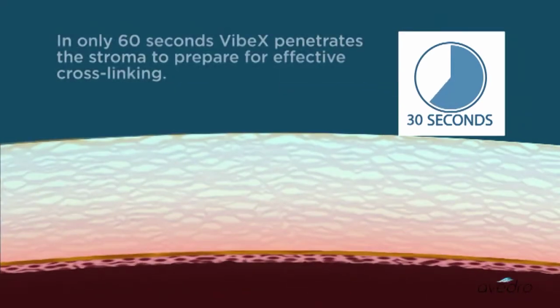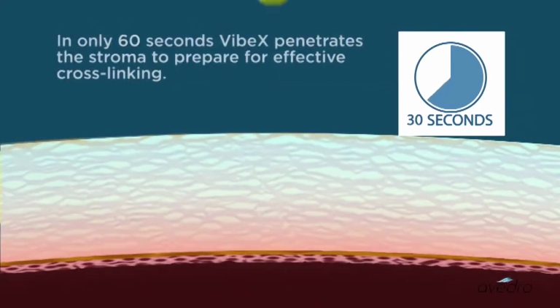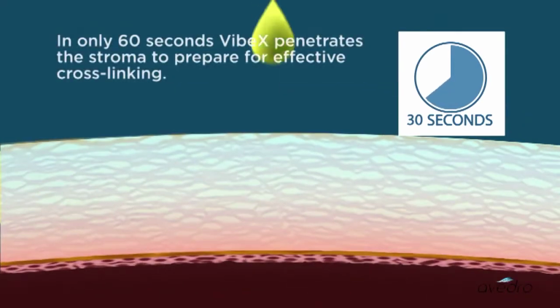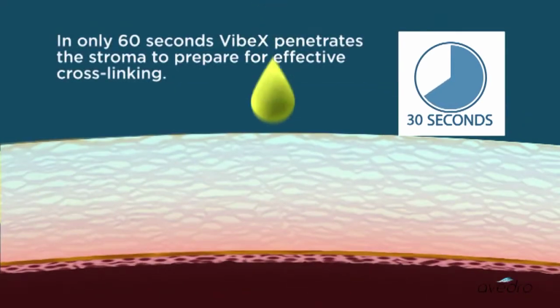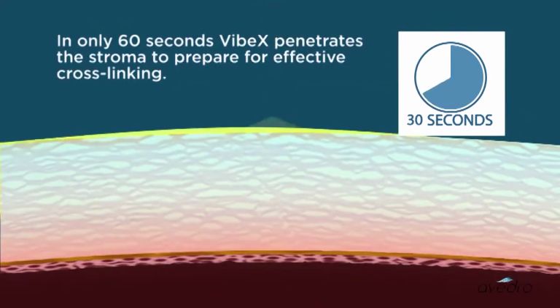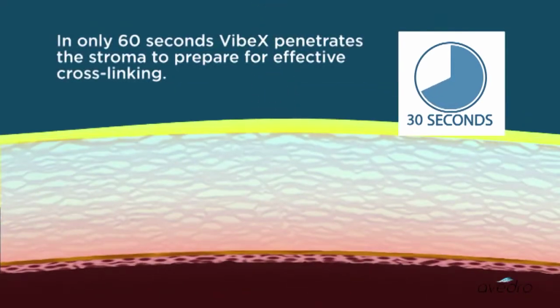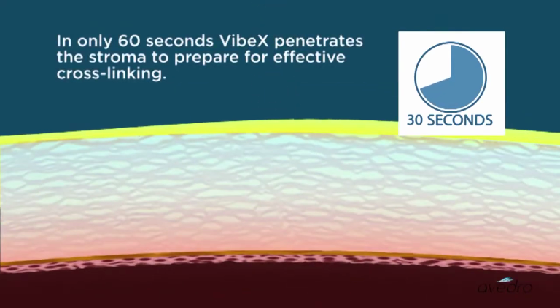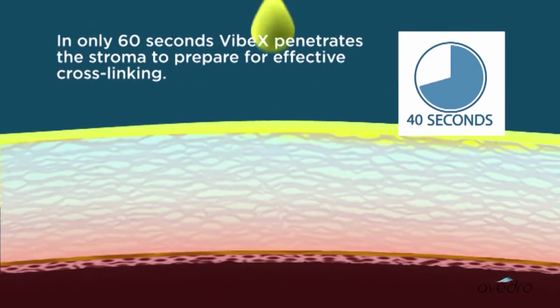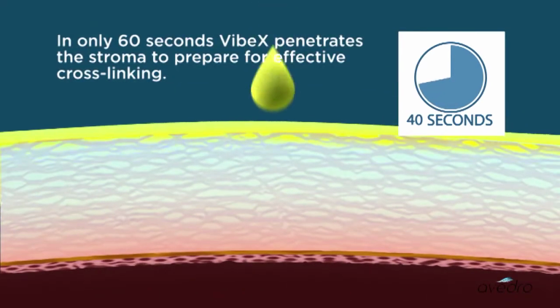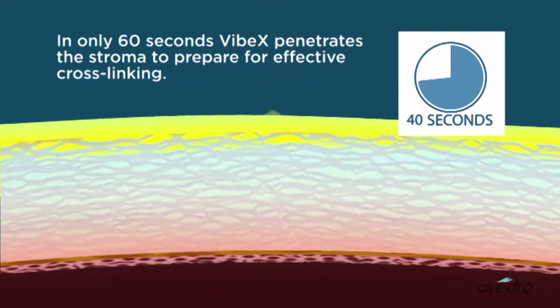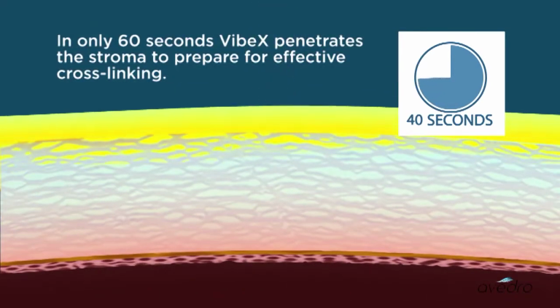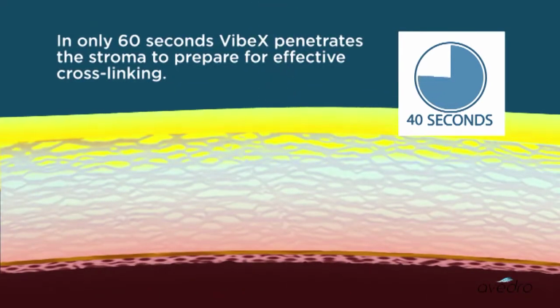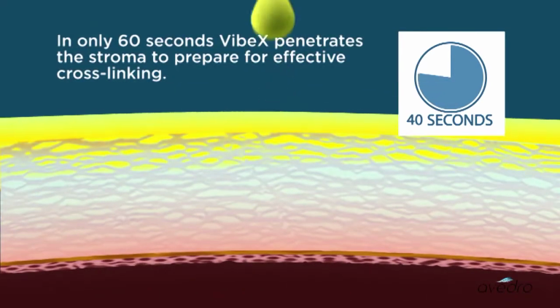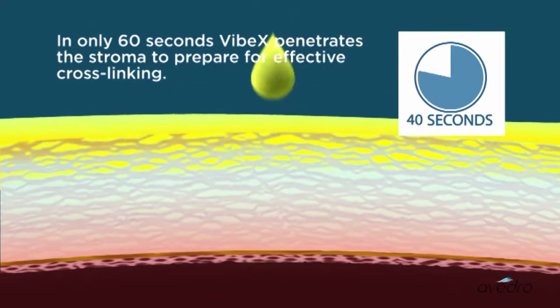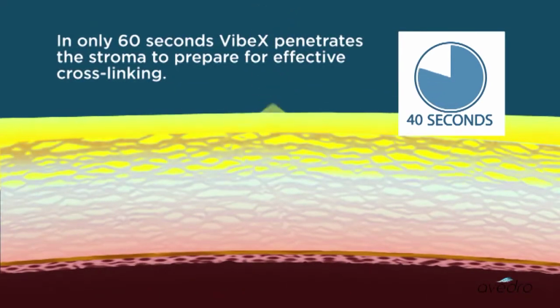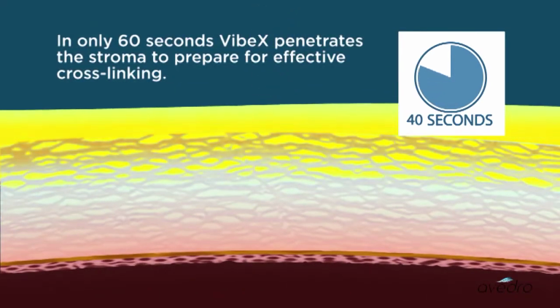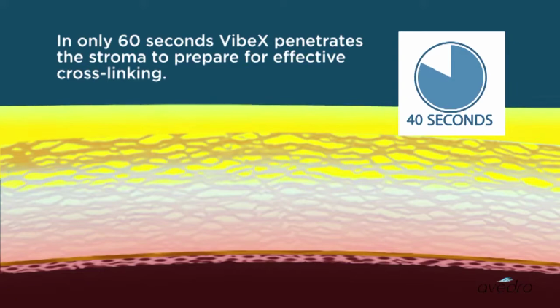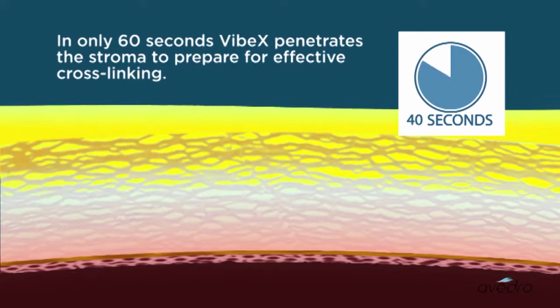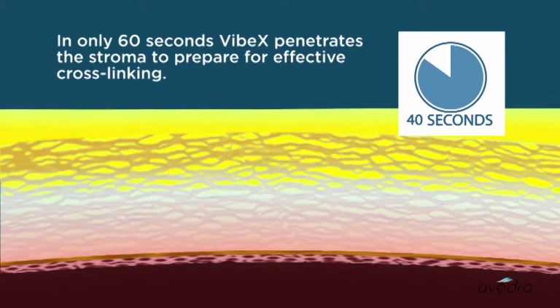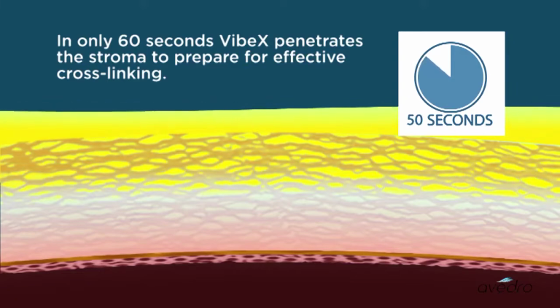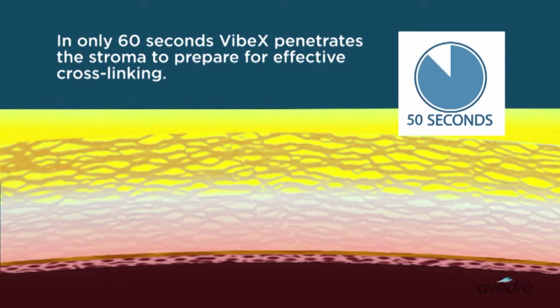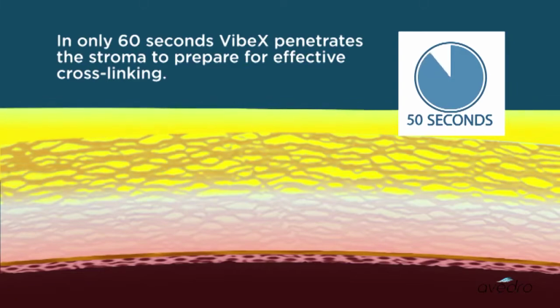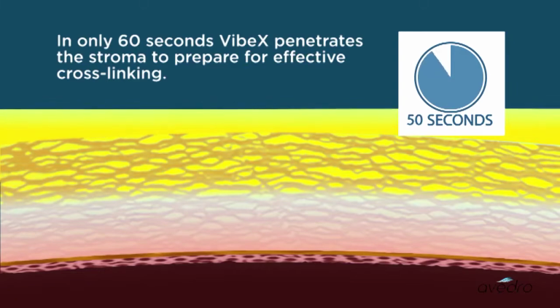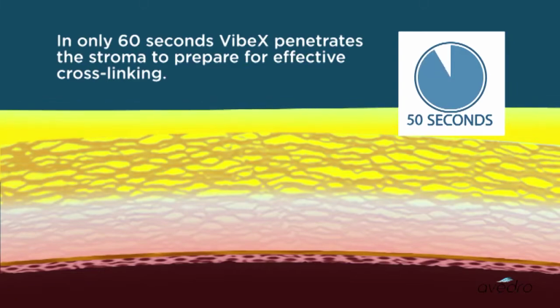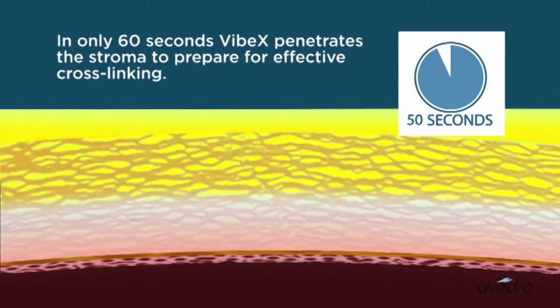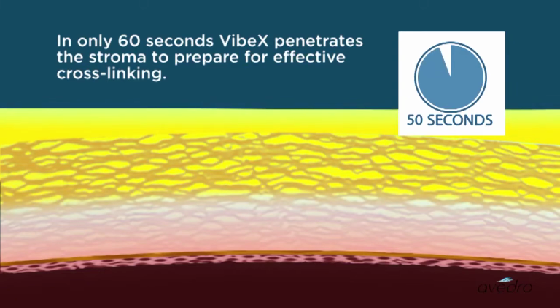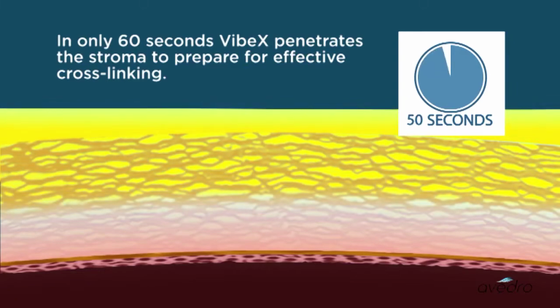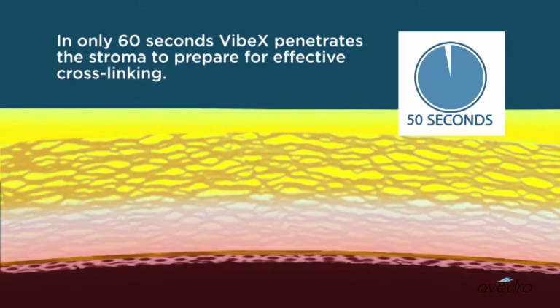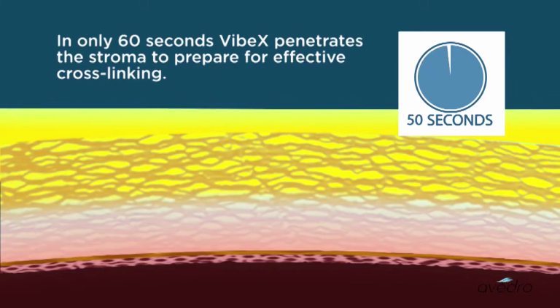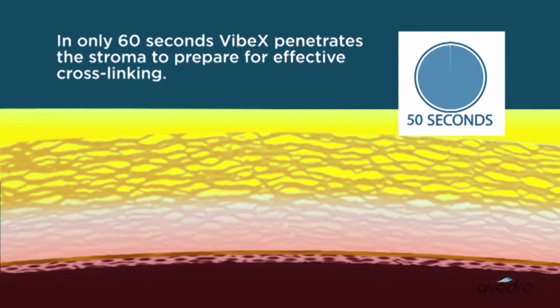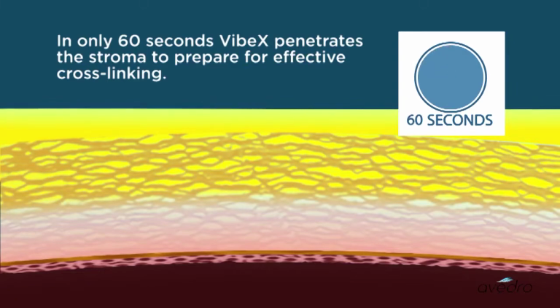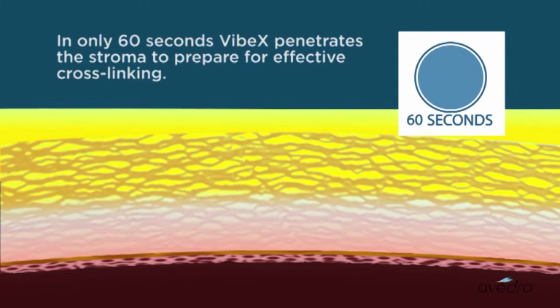In only 60 seconds, Vibex penetrates the stroma to prepare for effective cross-linking.